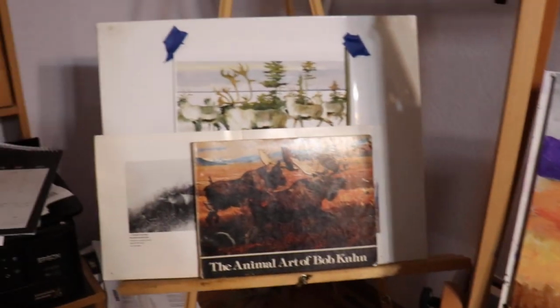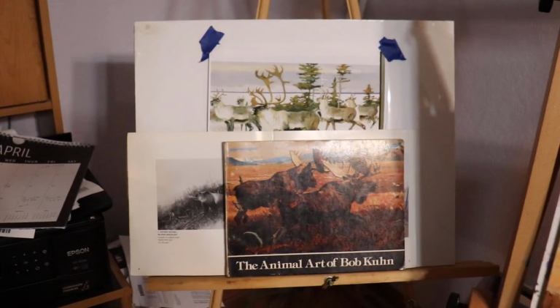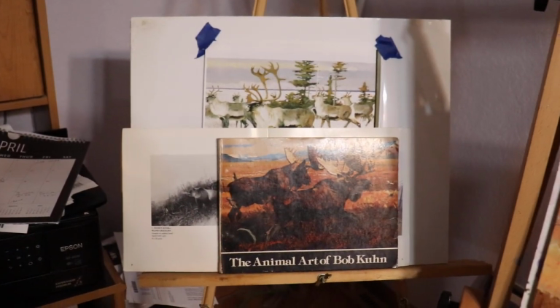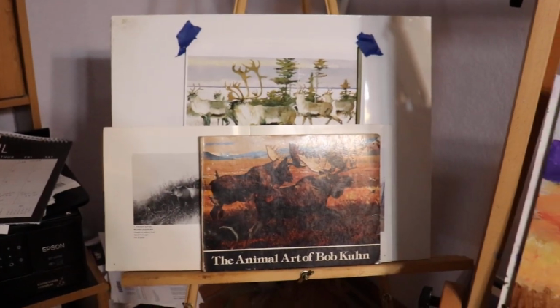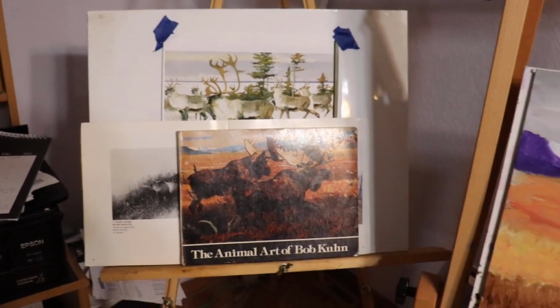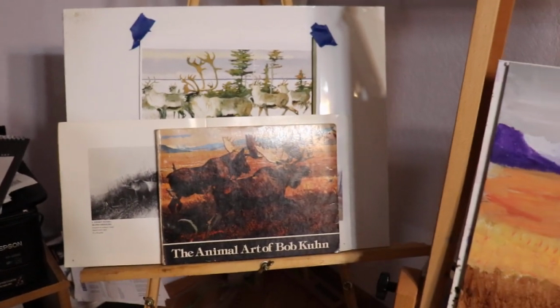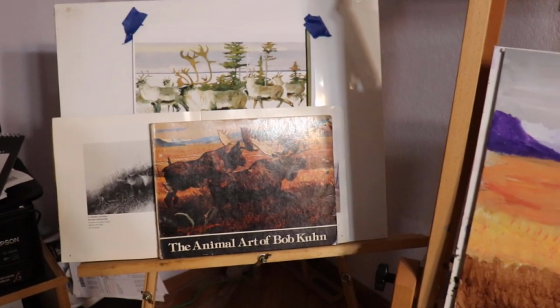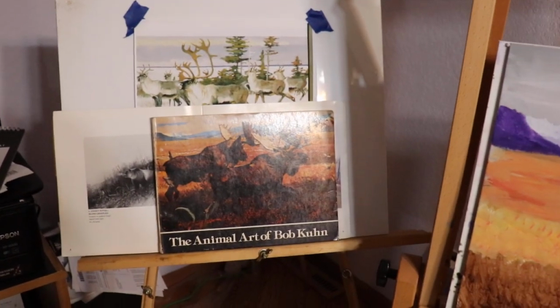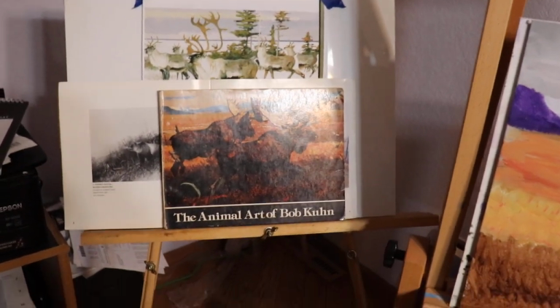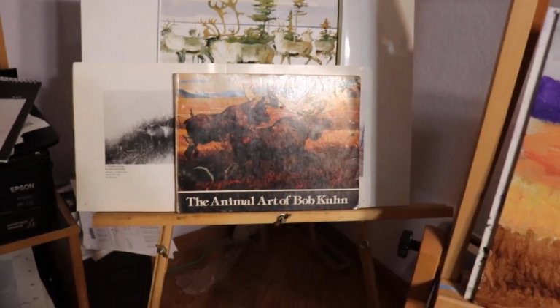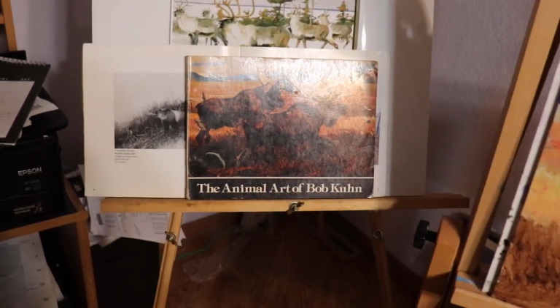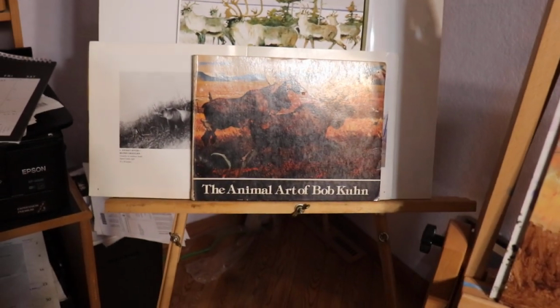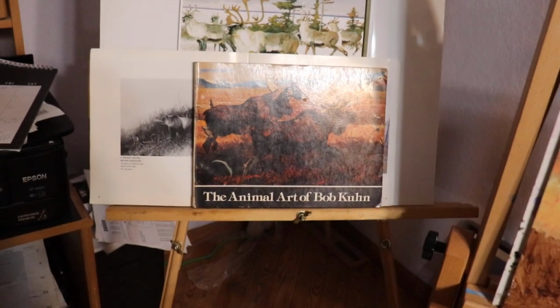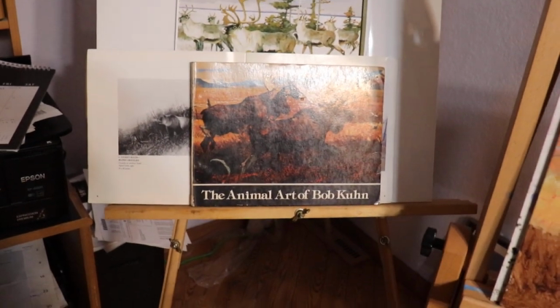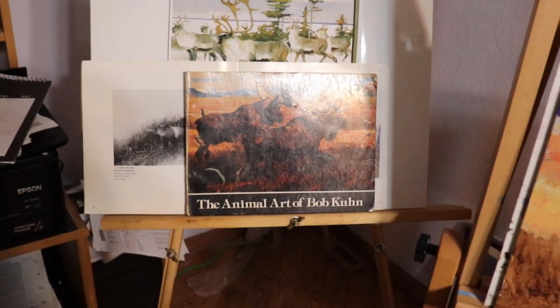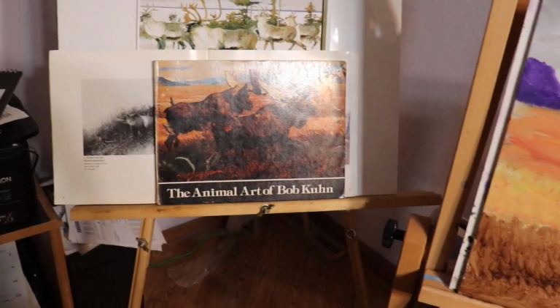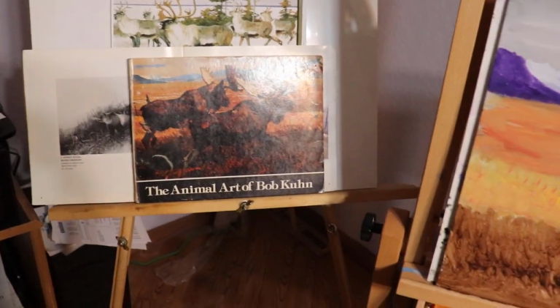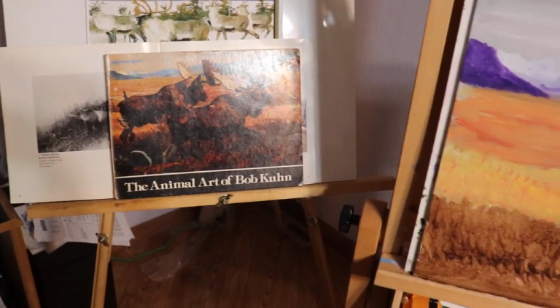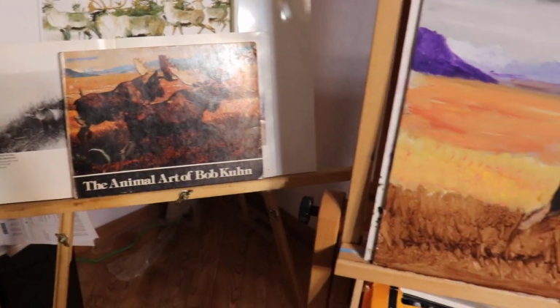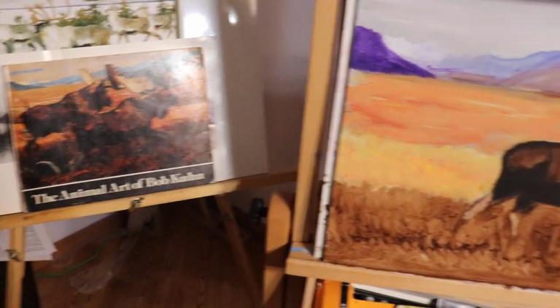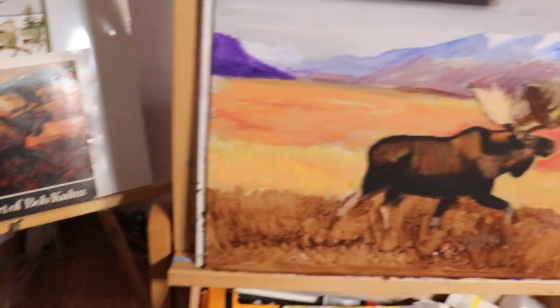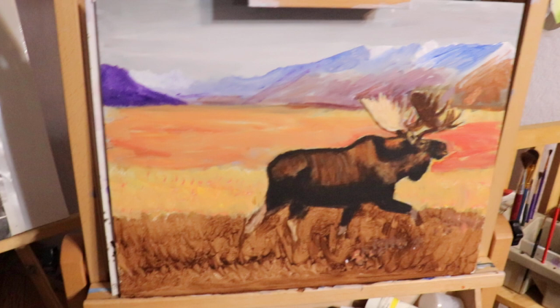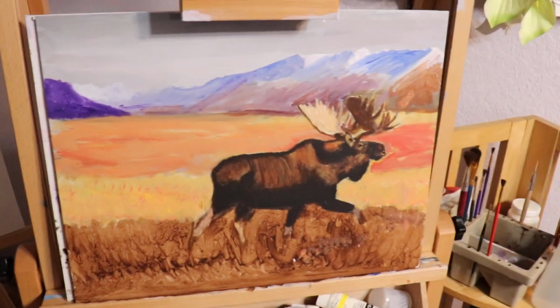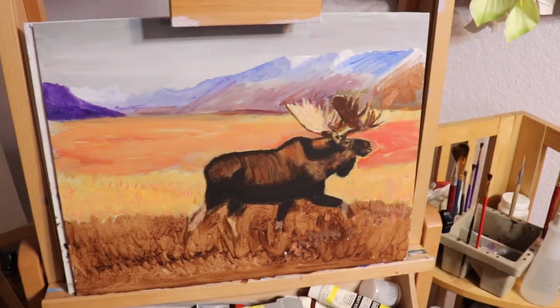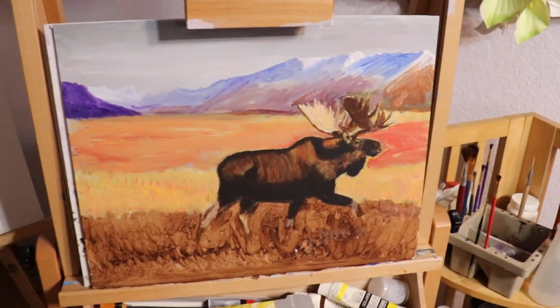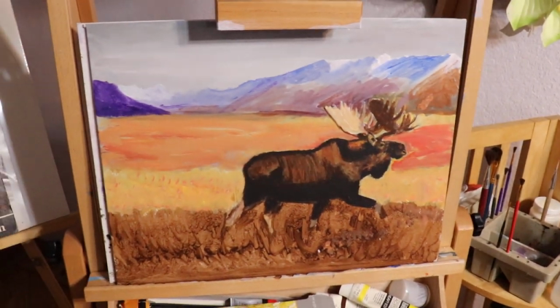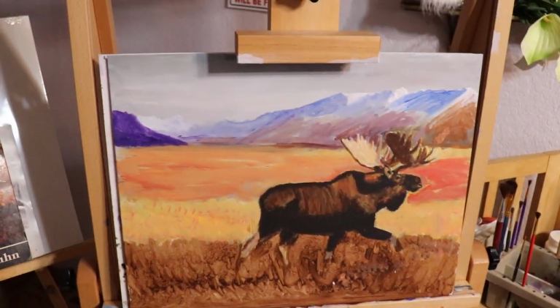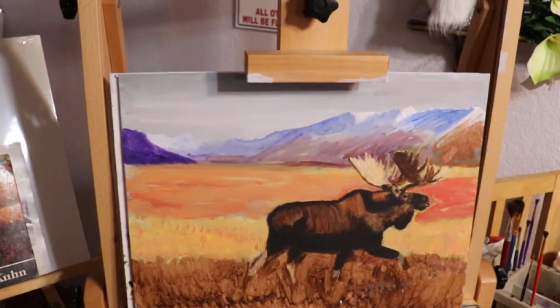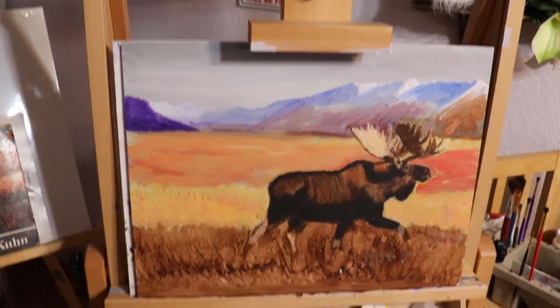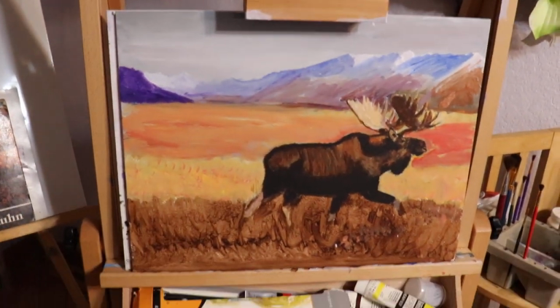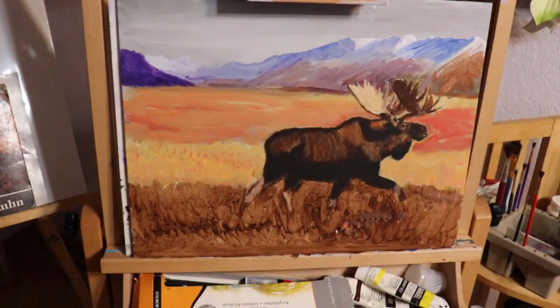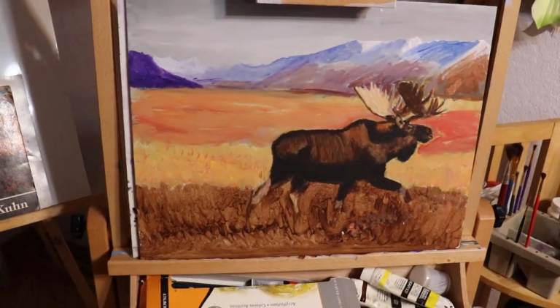Here I am again YouTube. And this is Copying the Masters.